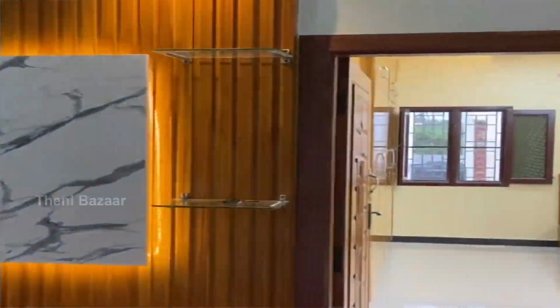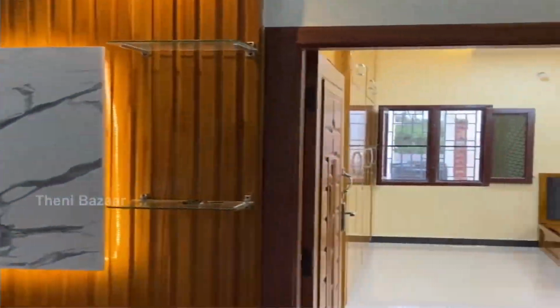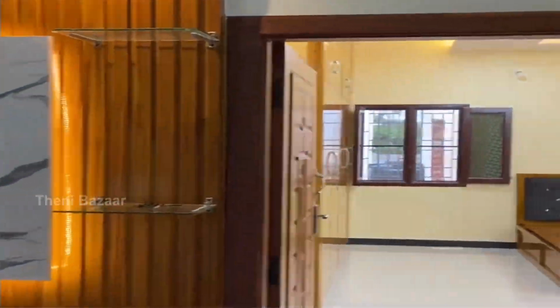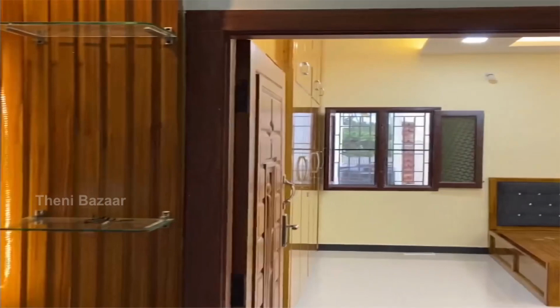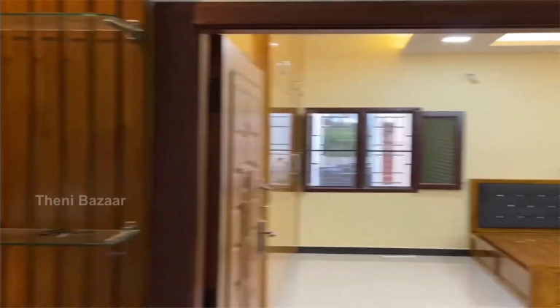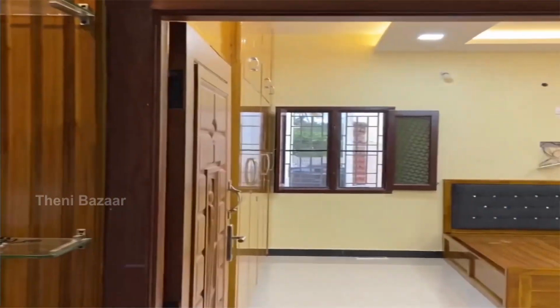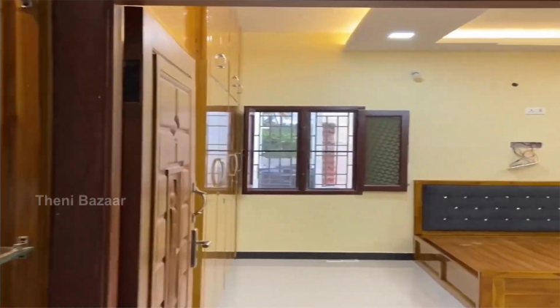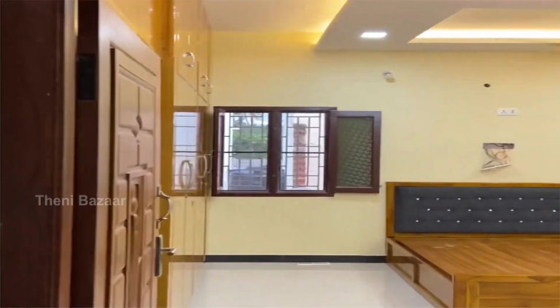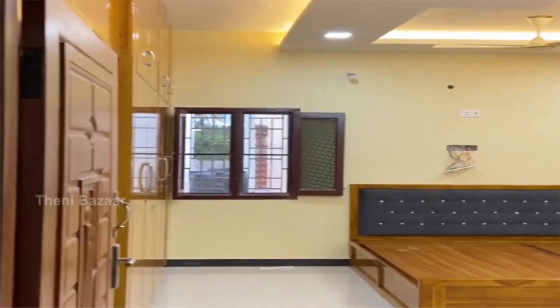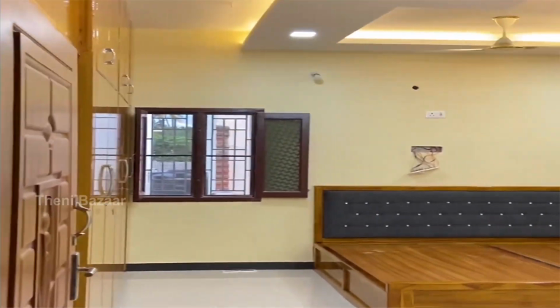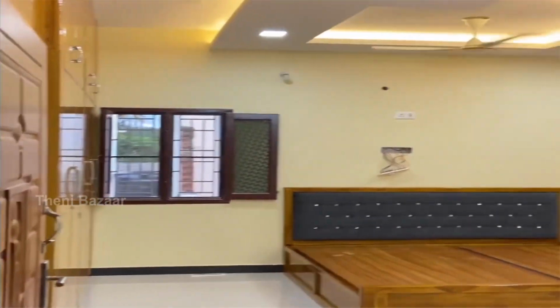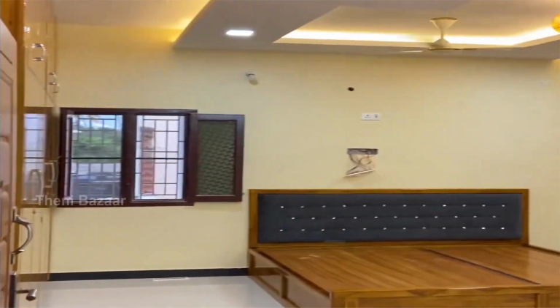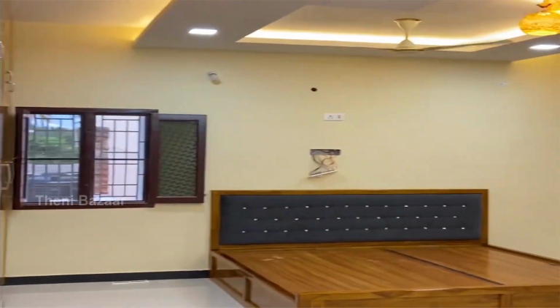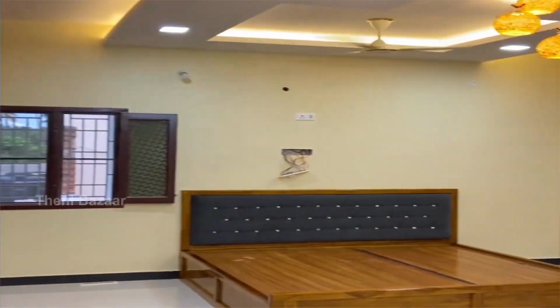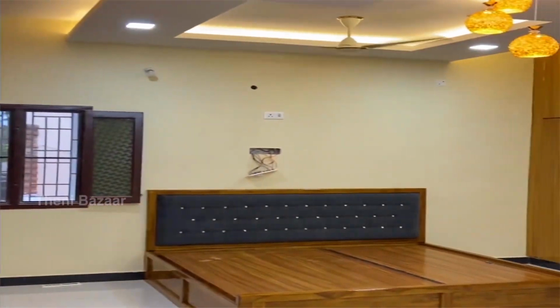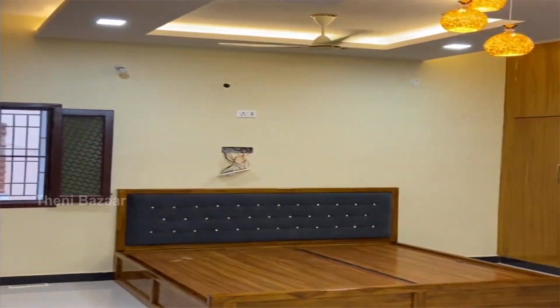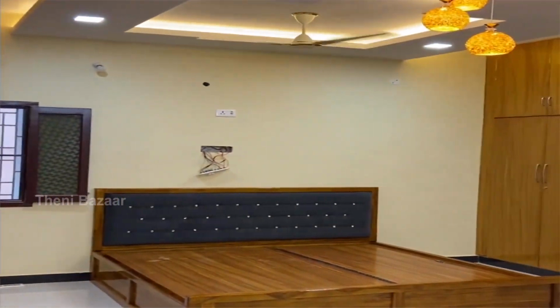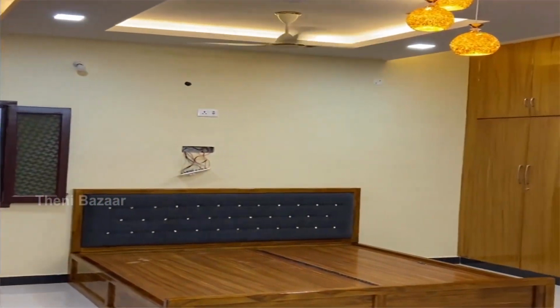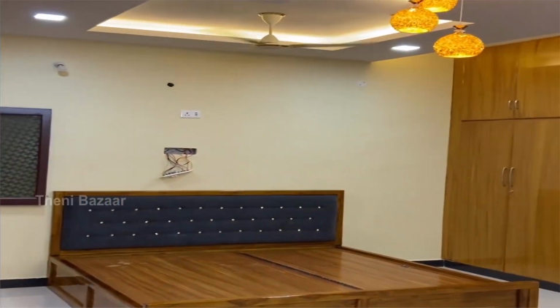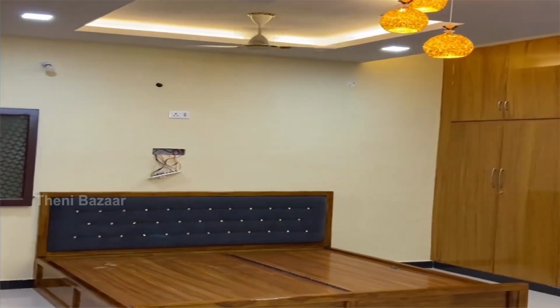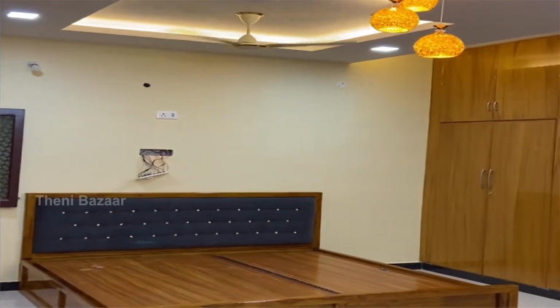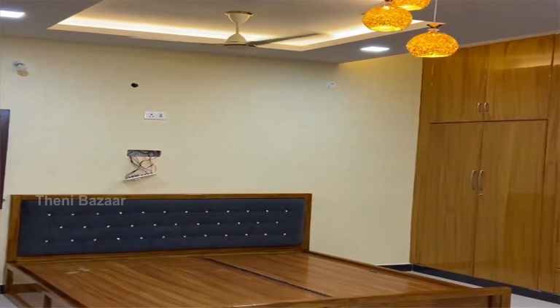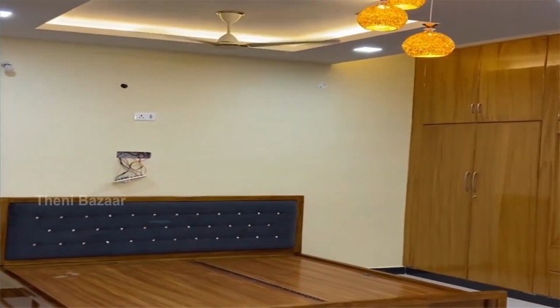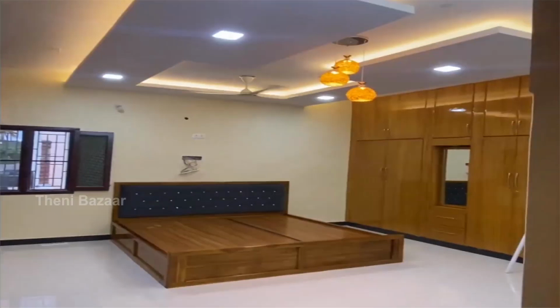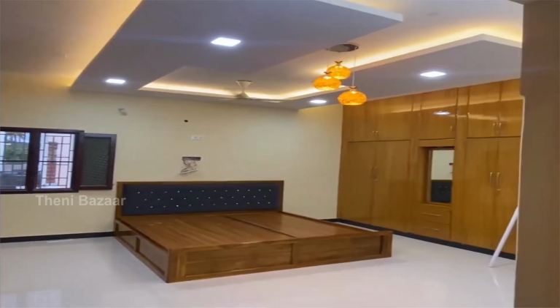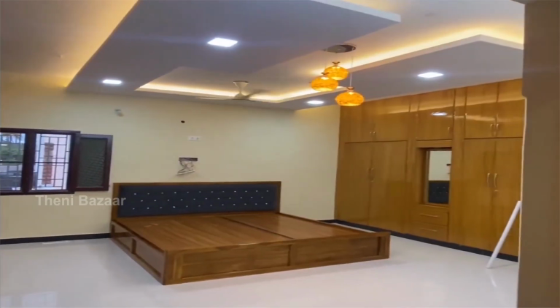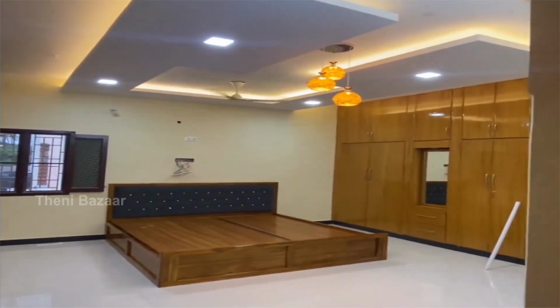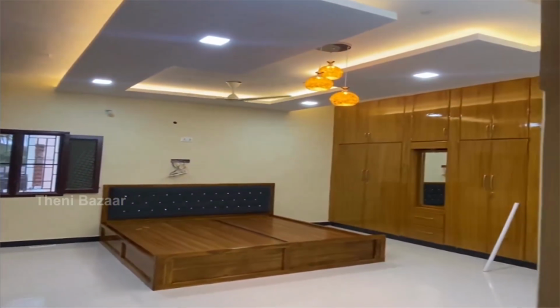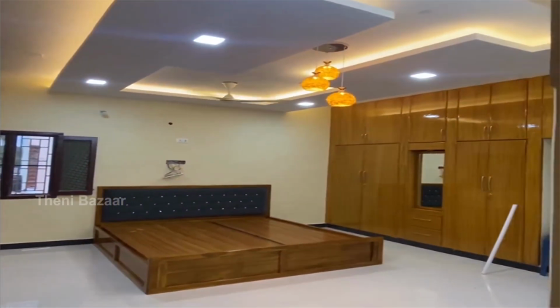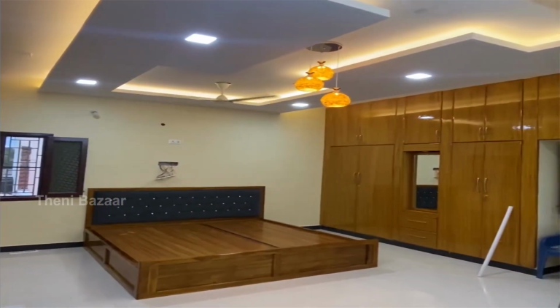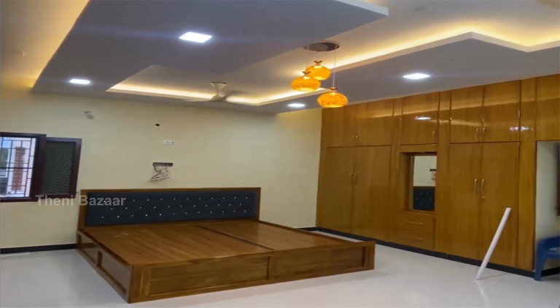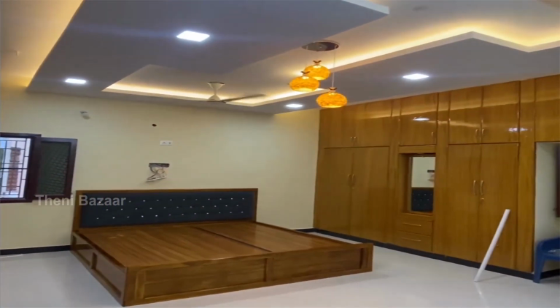We also do the modular kitchen, TV unit, bedroom wall drop, and loft. There are 3 materials available.